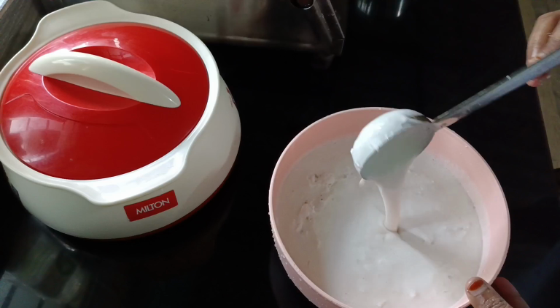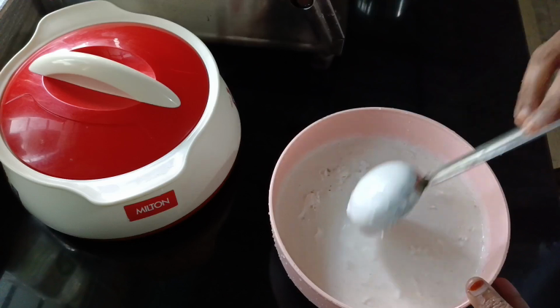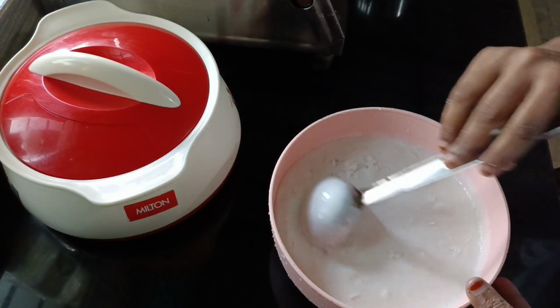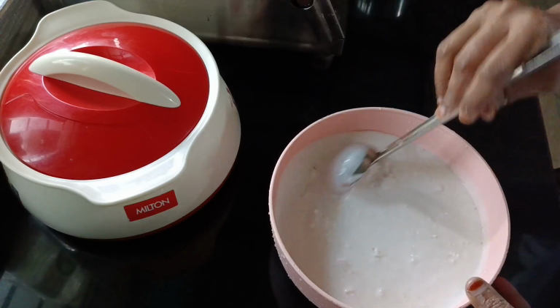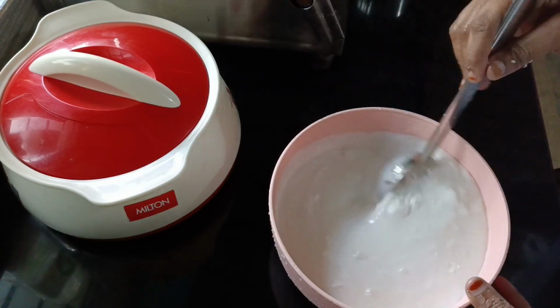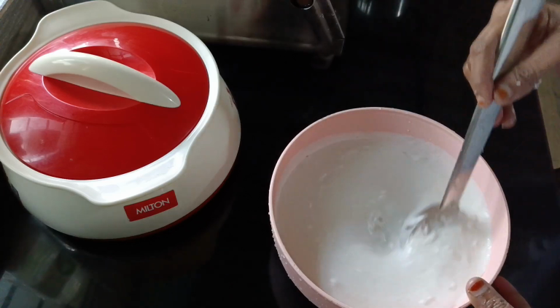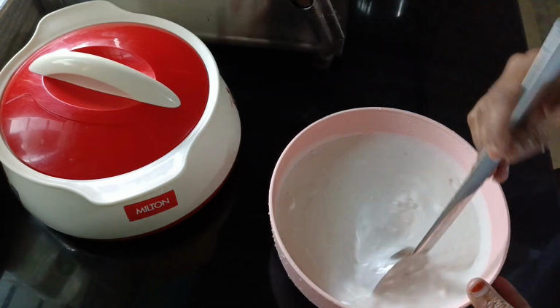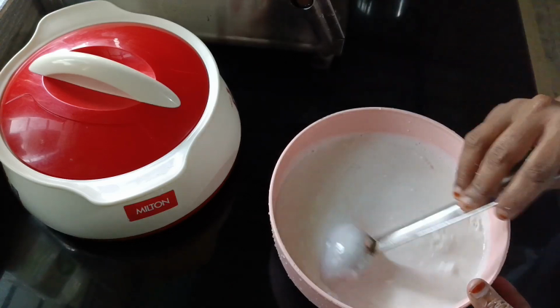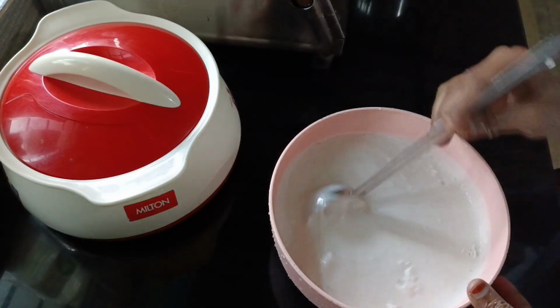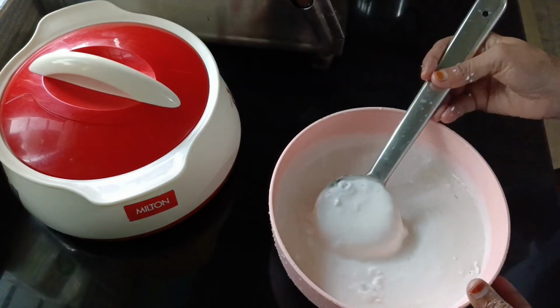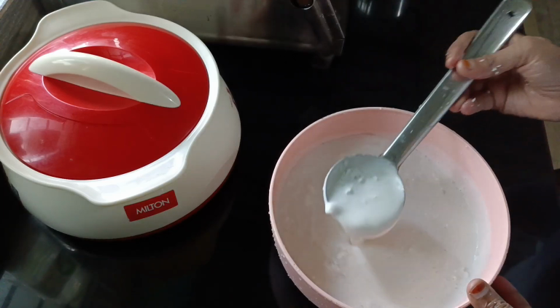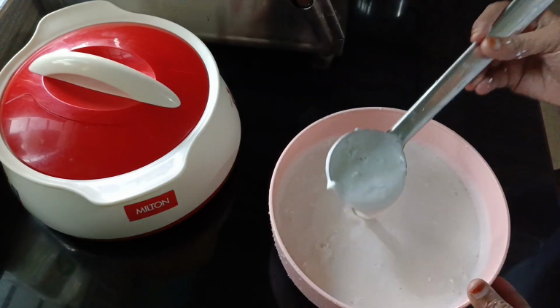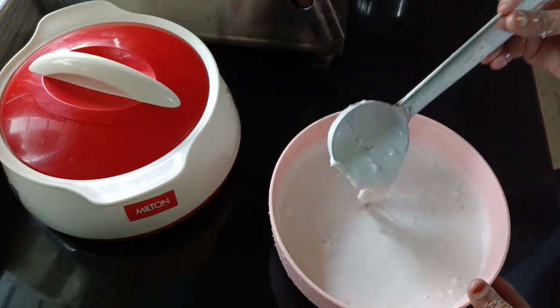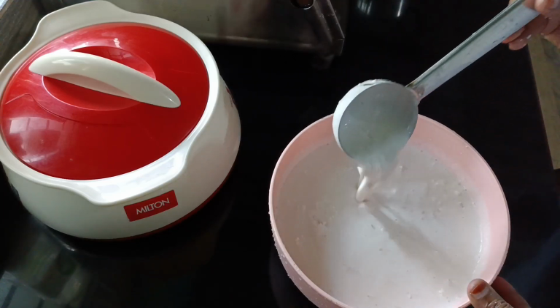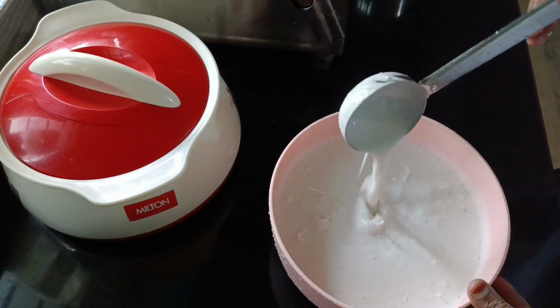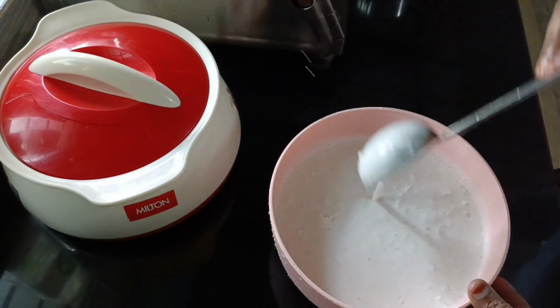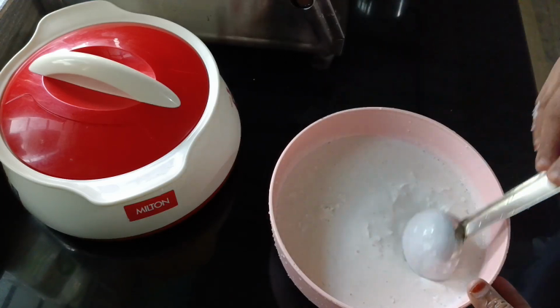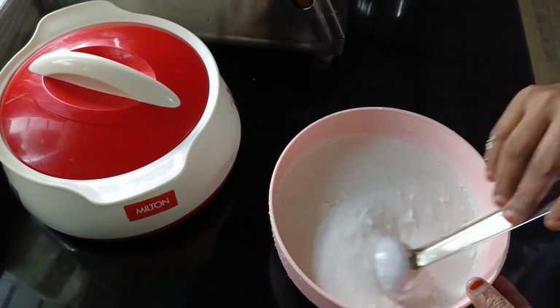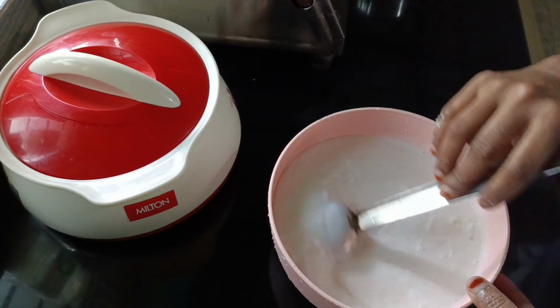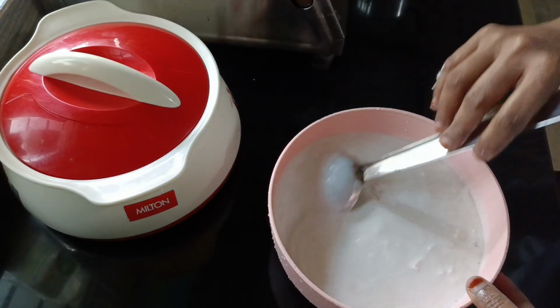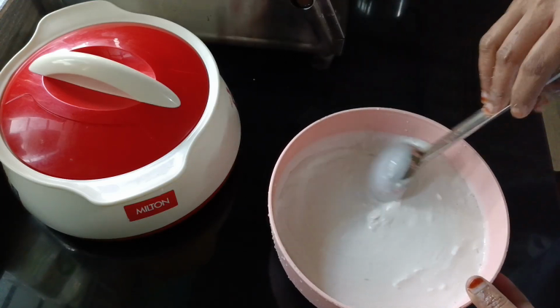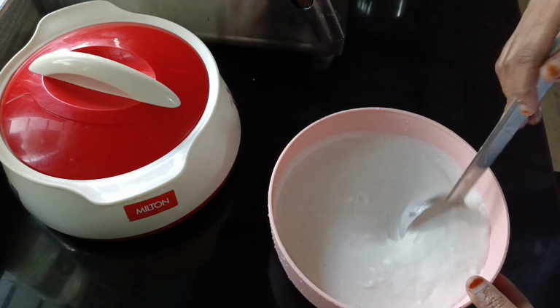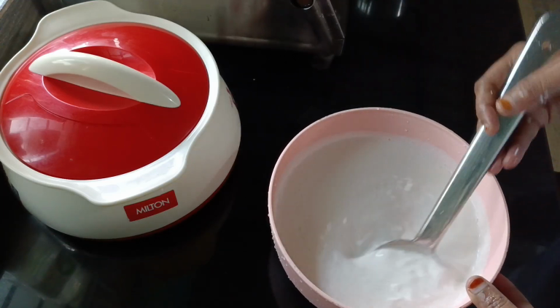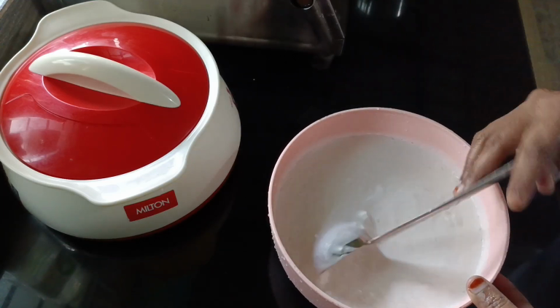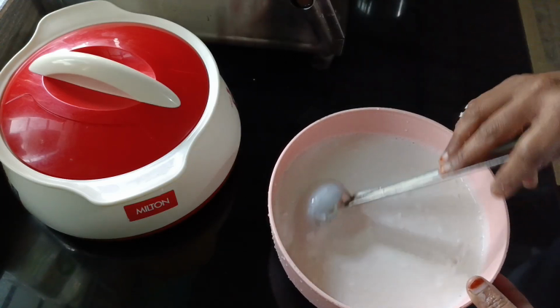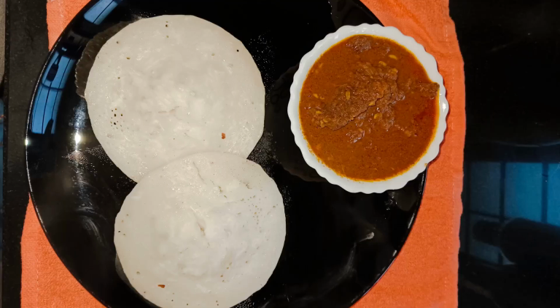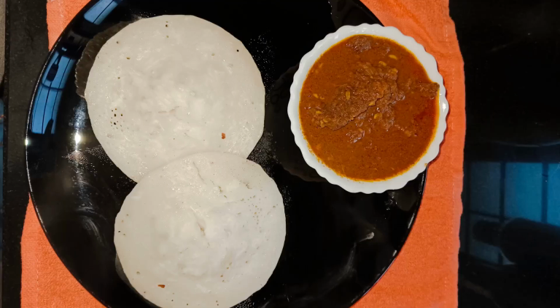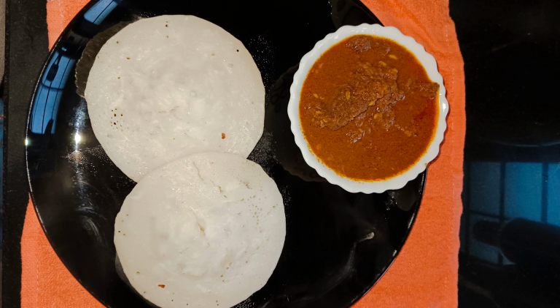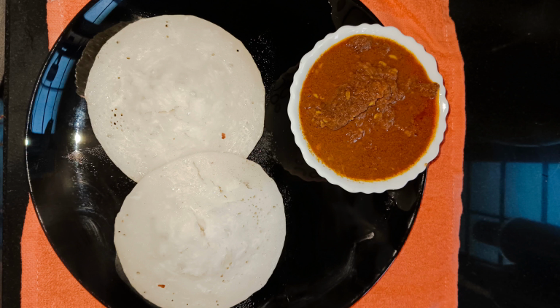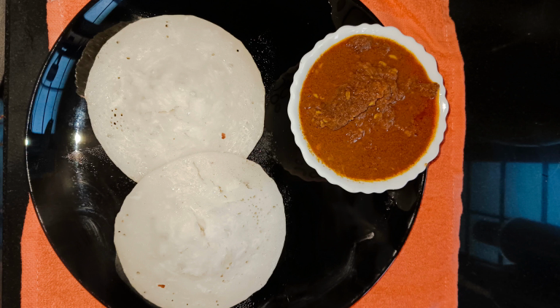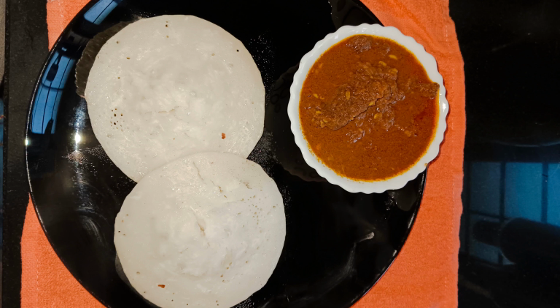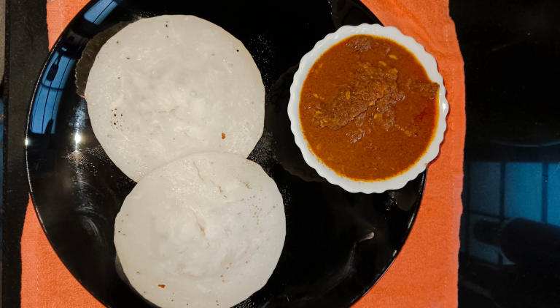Hi, welcome back. This recipe has been requested.